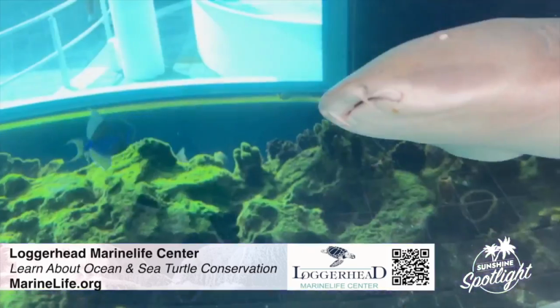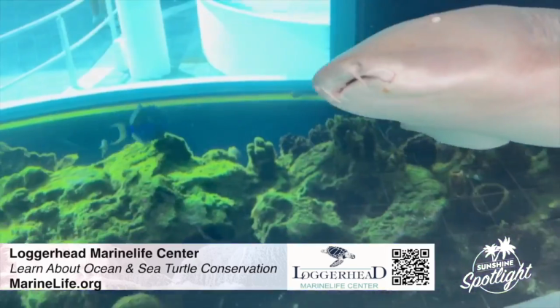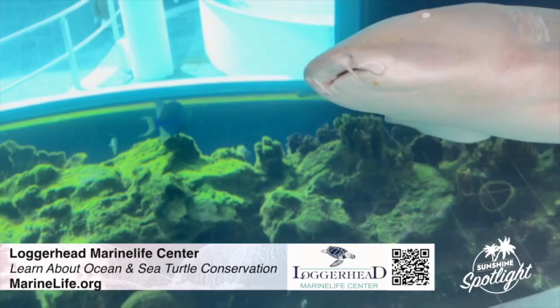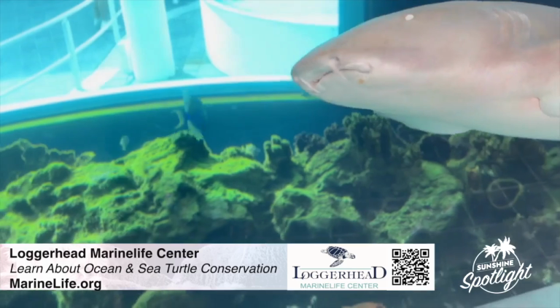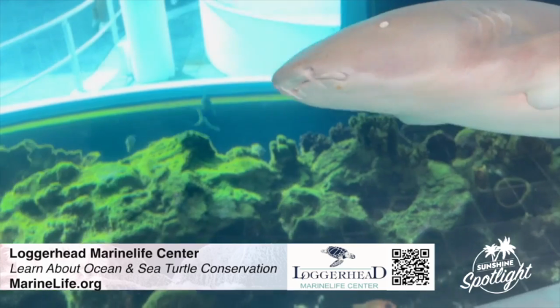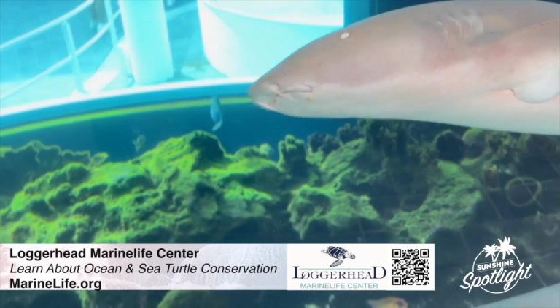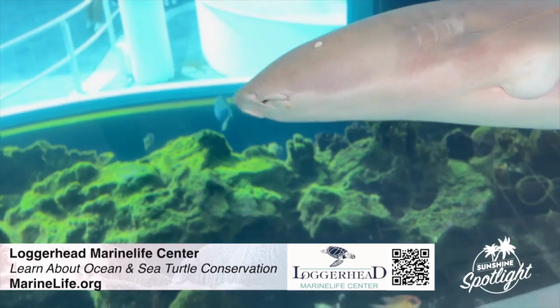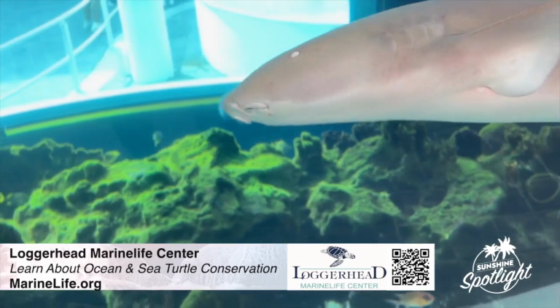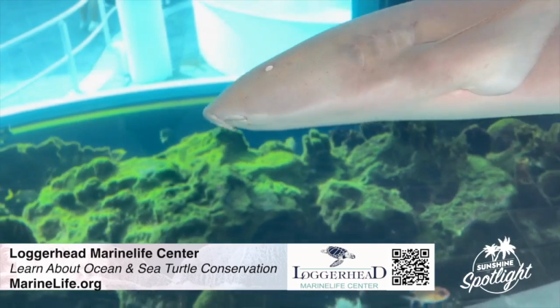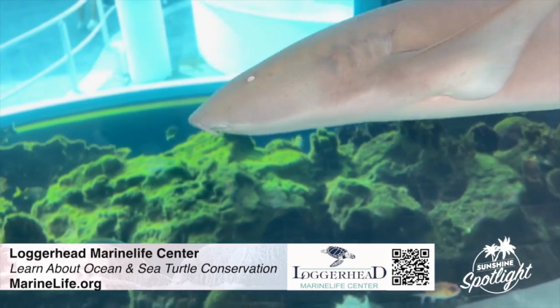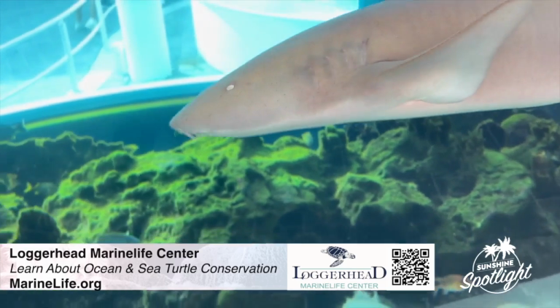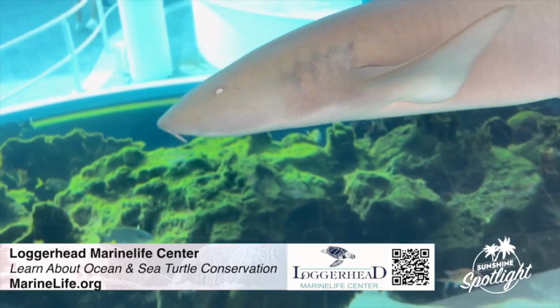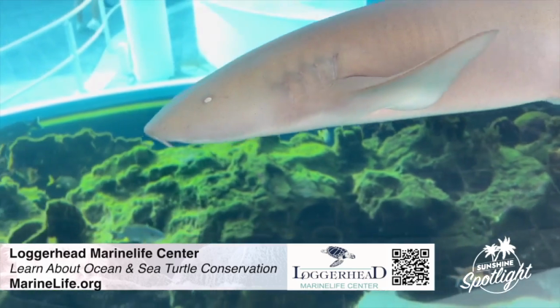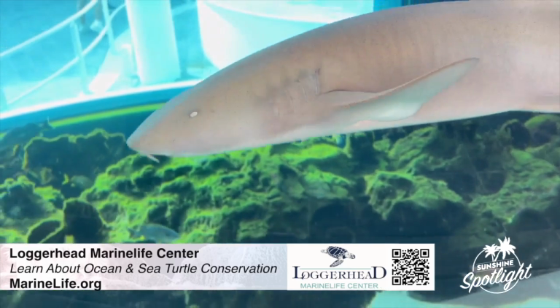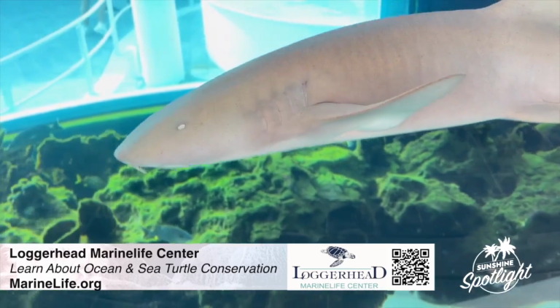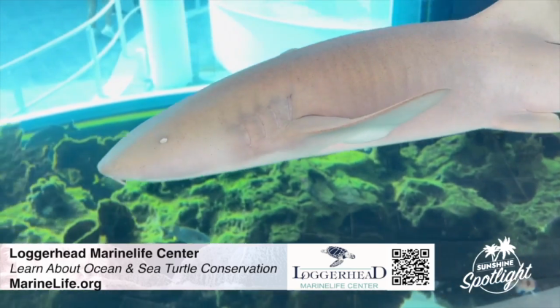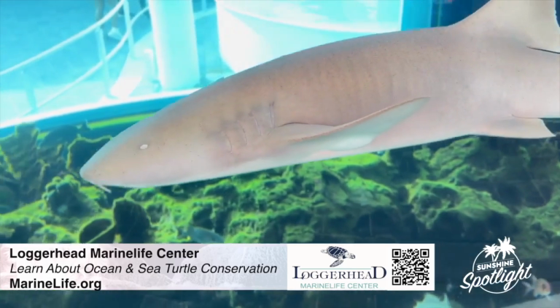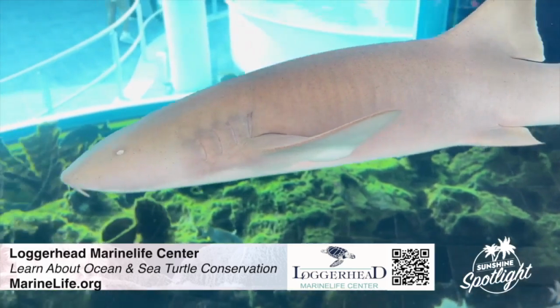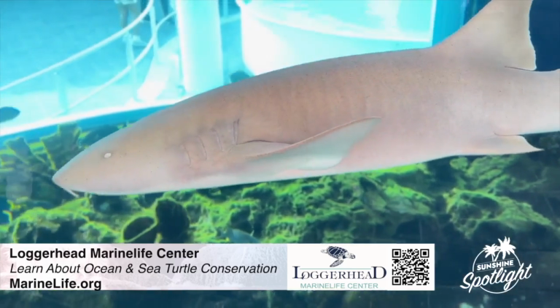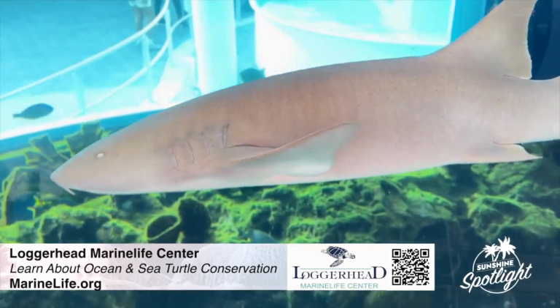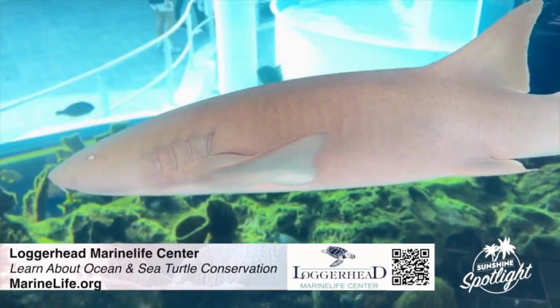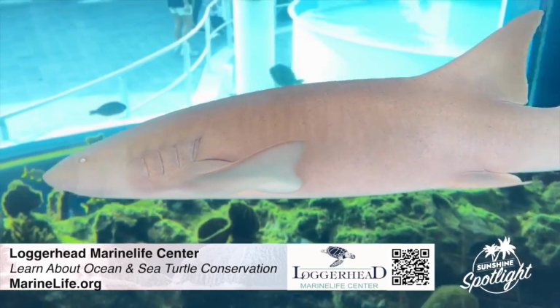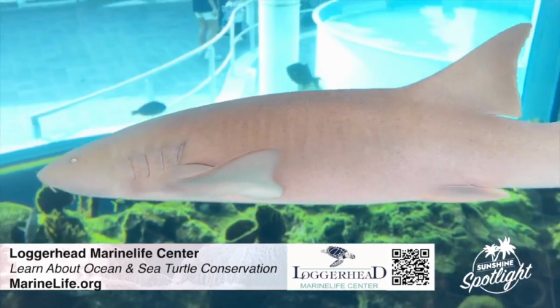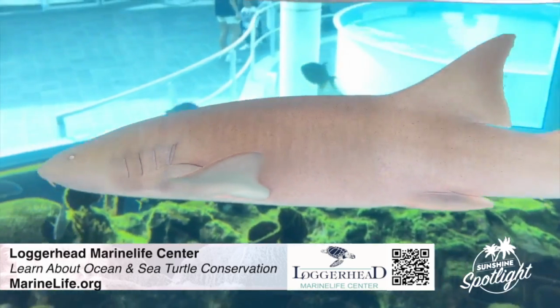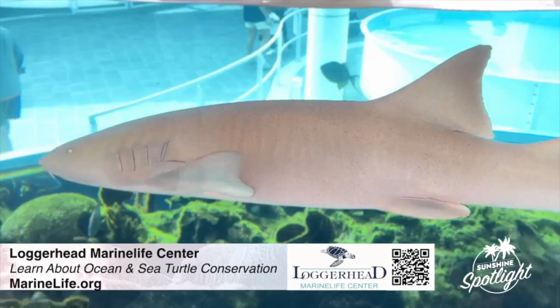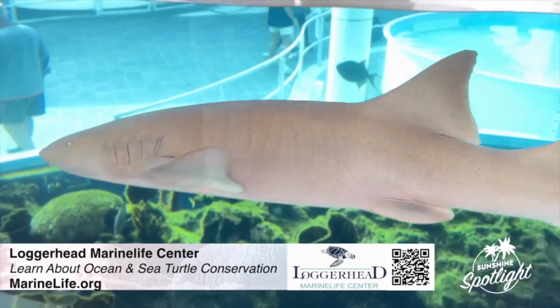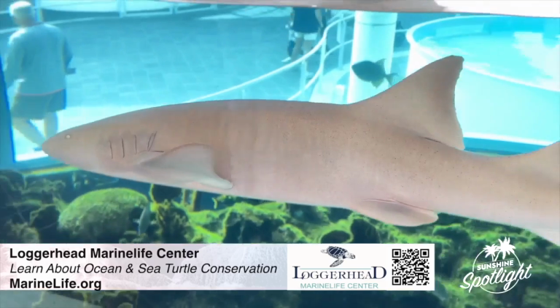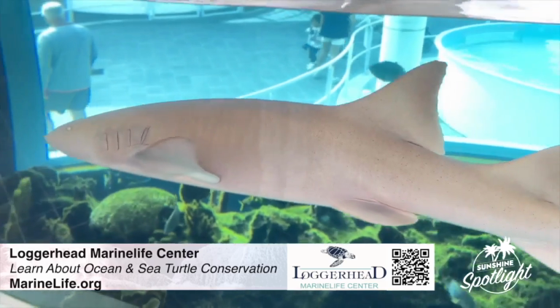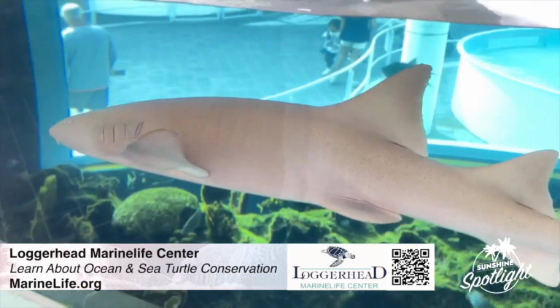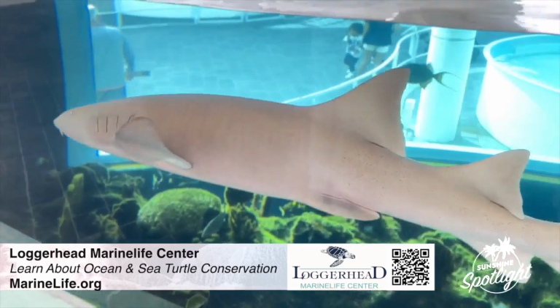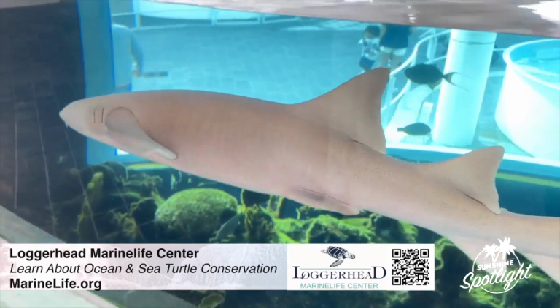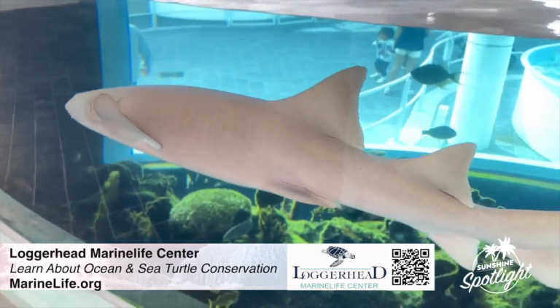If you put on flippers and a mask and headed out straight from Juno Beach, these are the species that you're going to find here on Florida's coral reef.